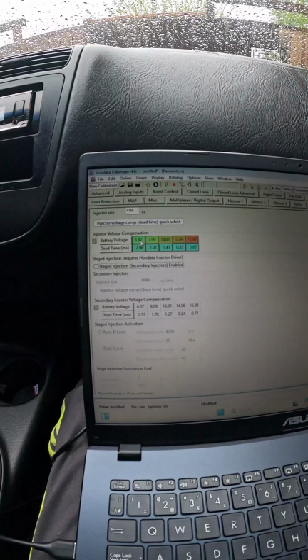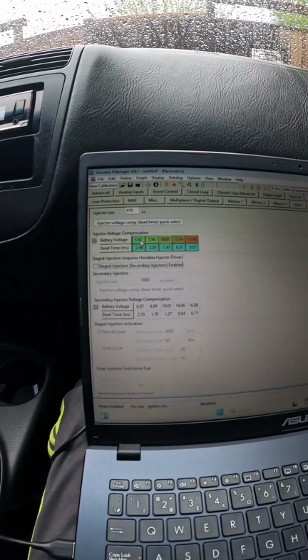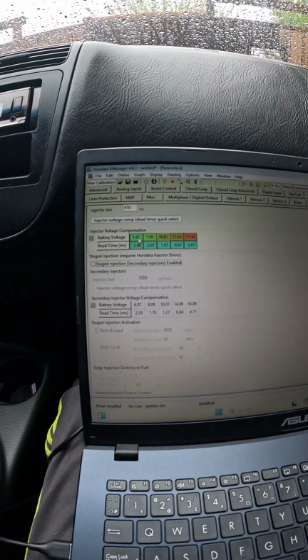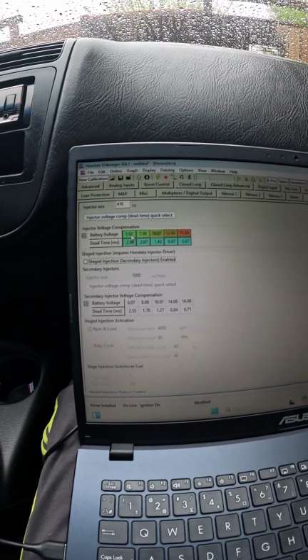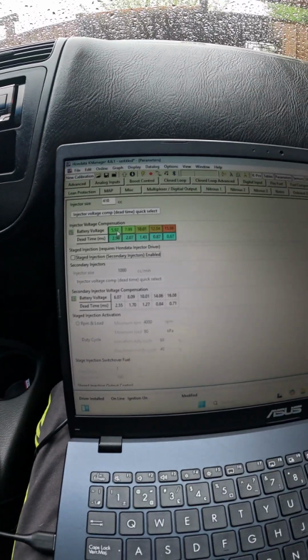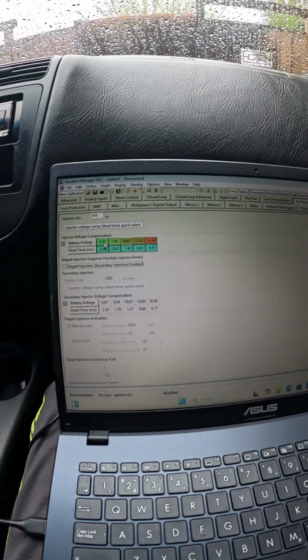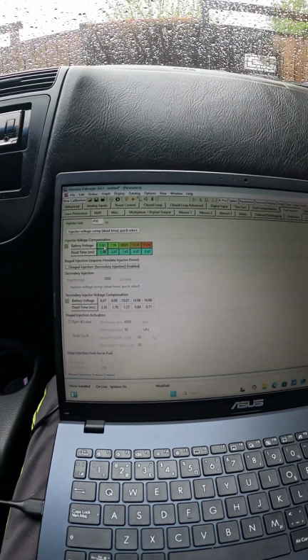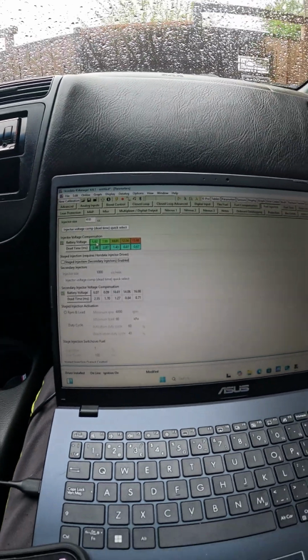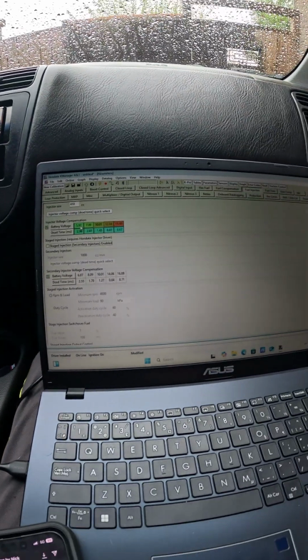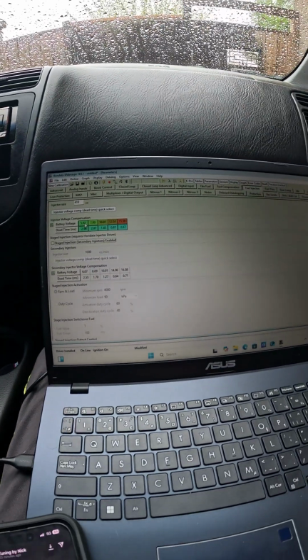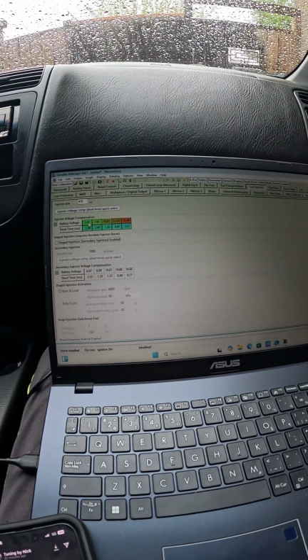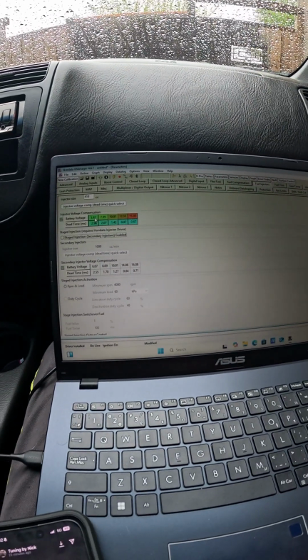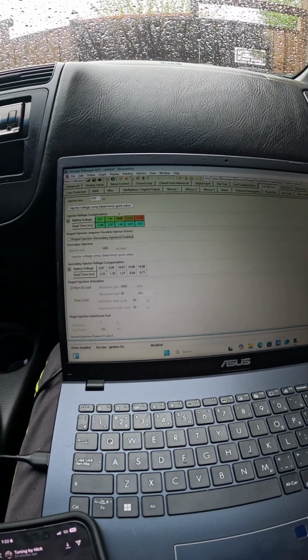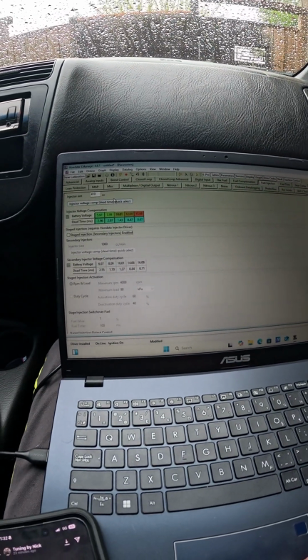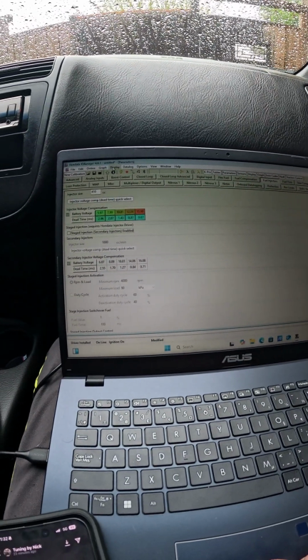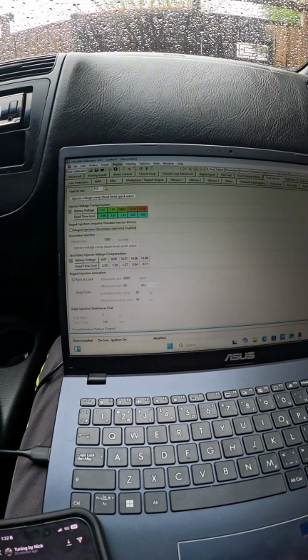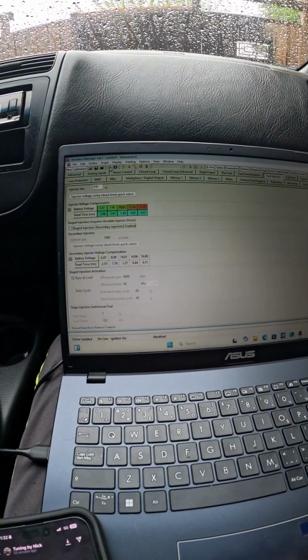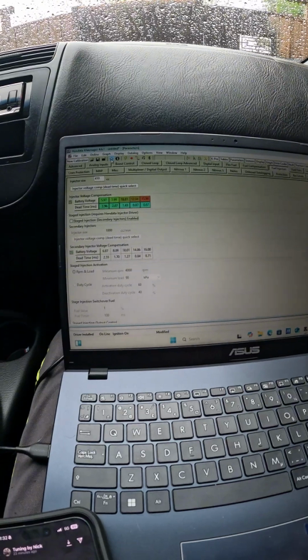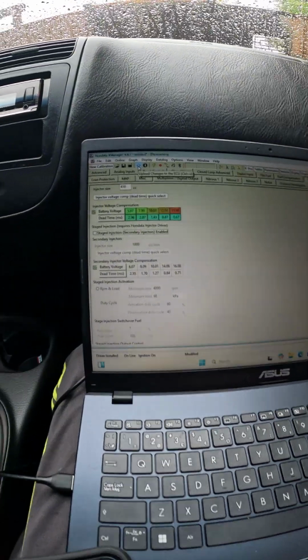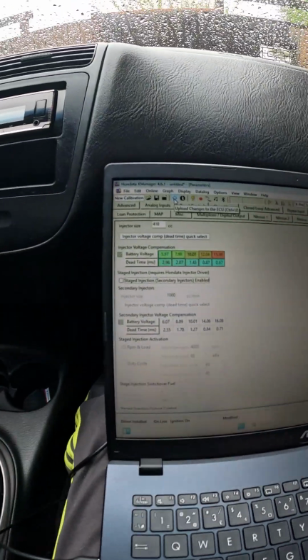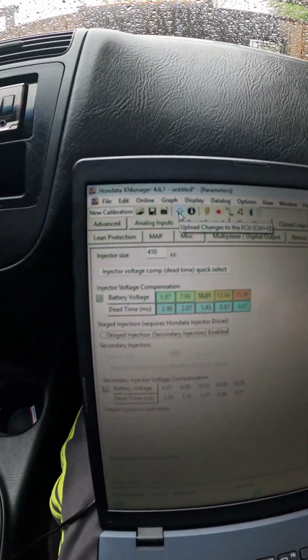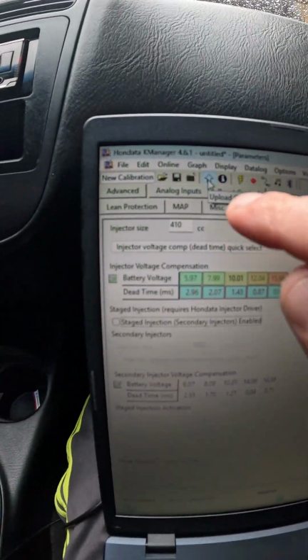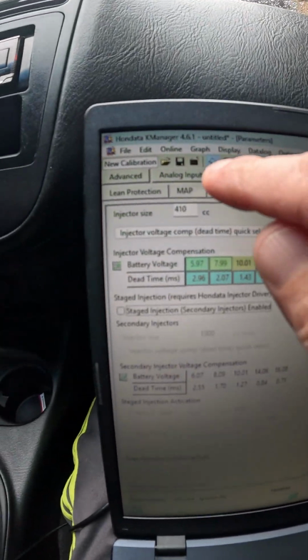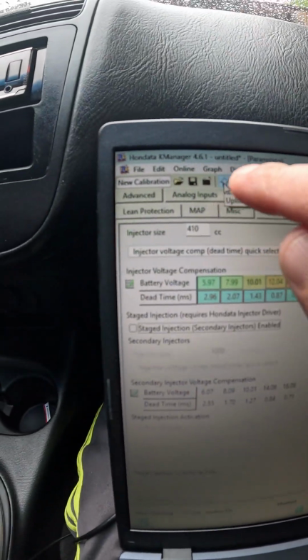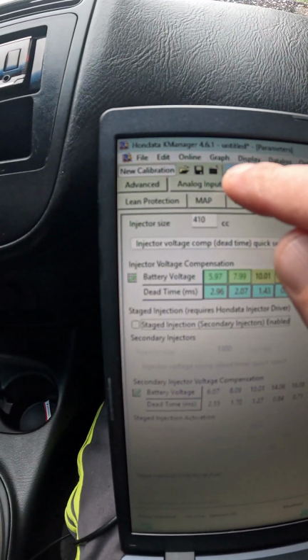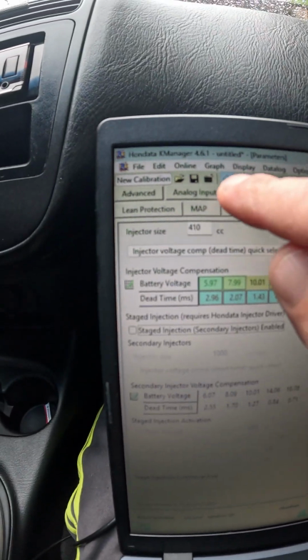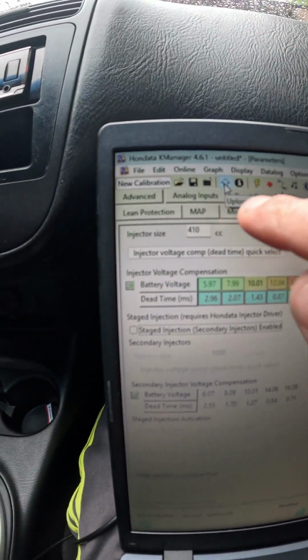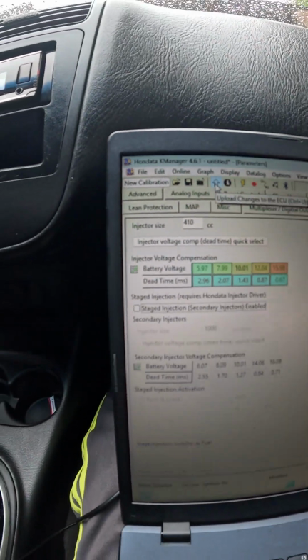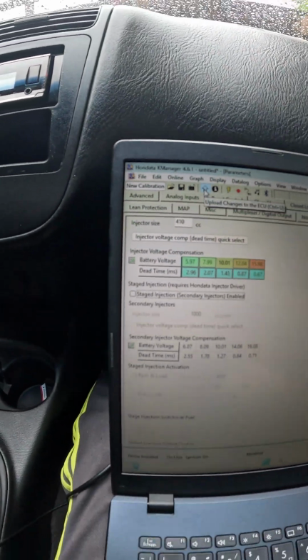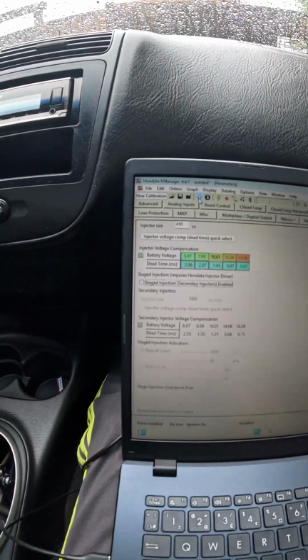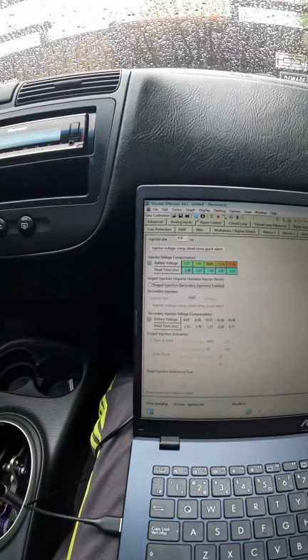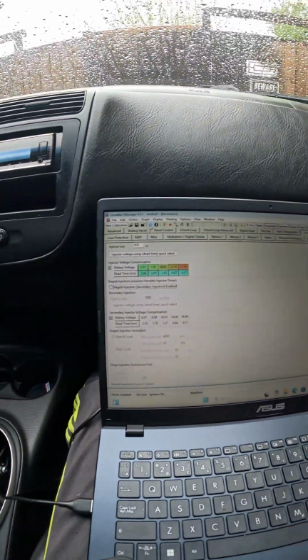Alright, I've entered in the parameters that my tuner sent me. I'm just gonna hit the little arrow and upload the tune to the car.